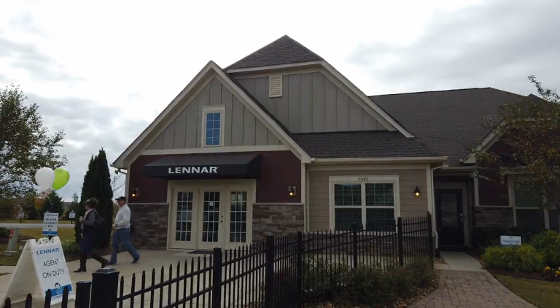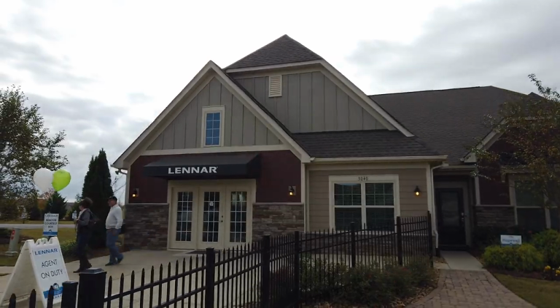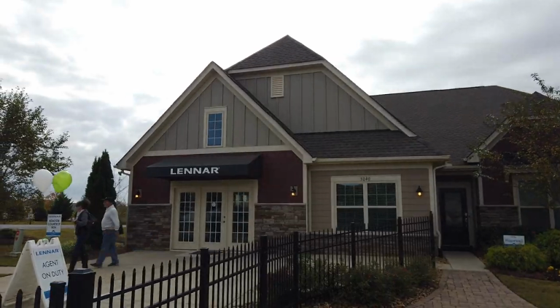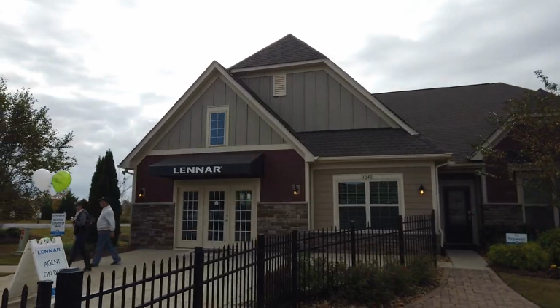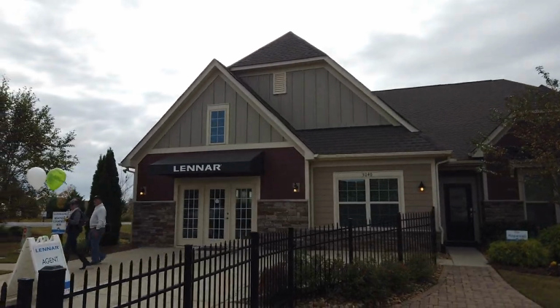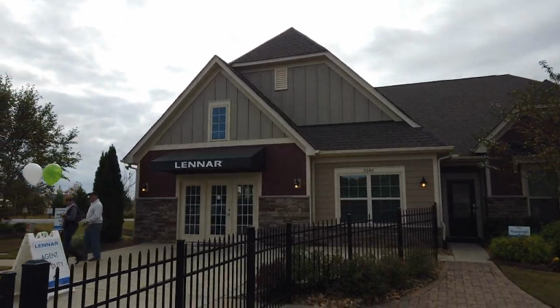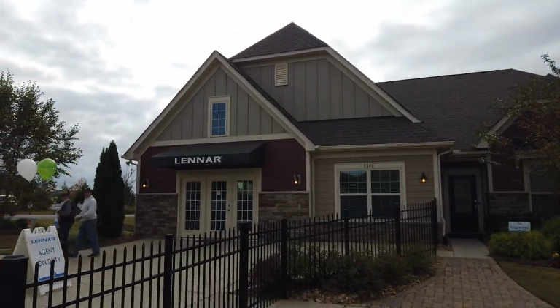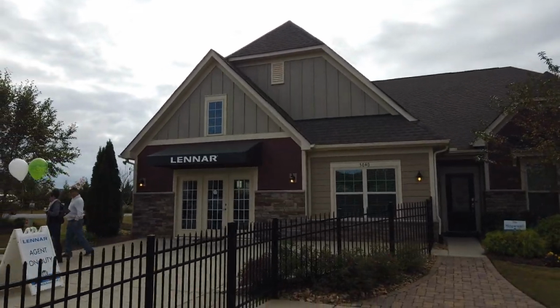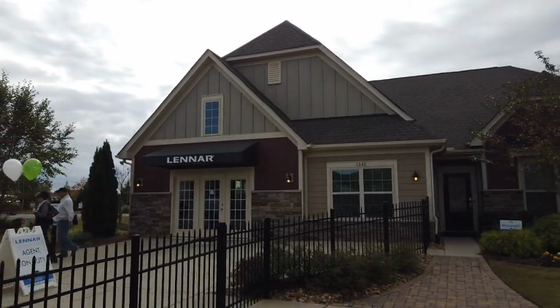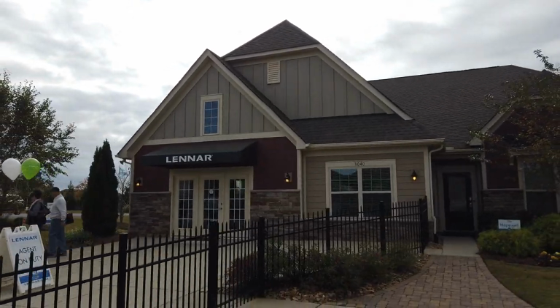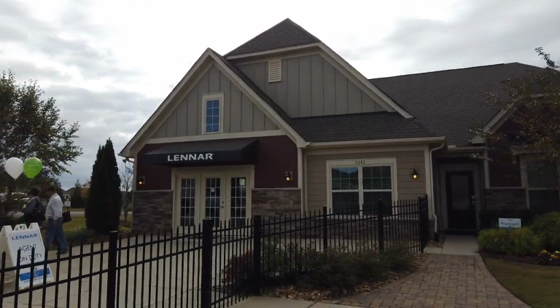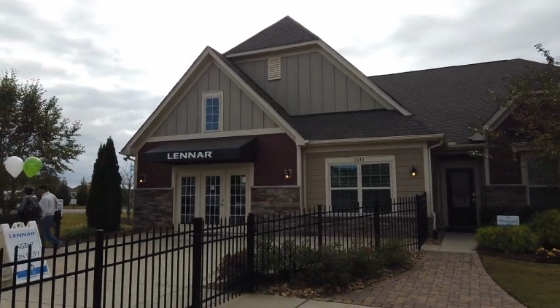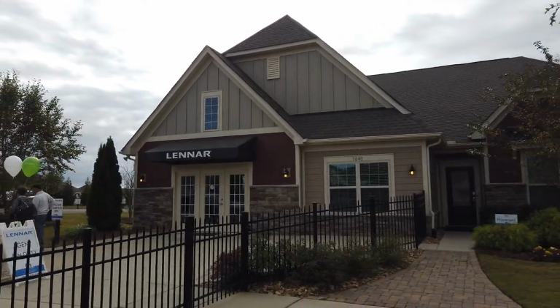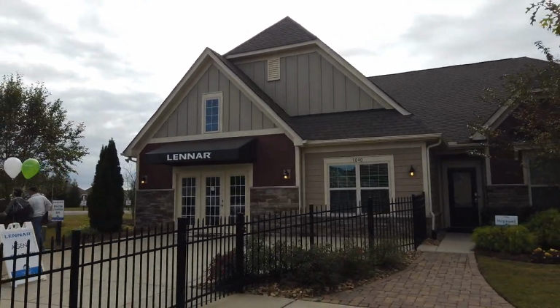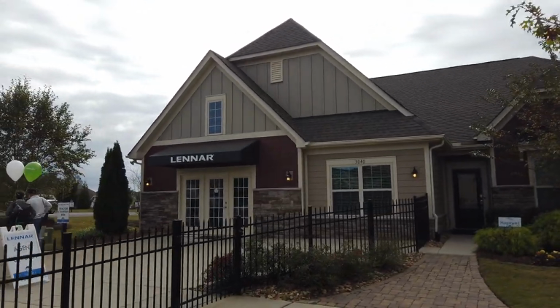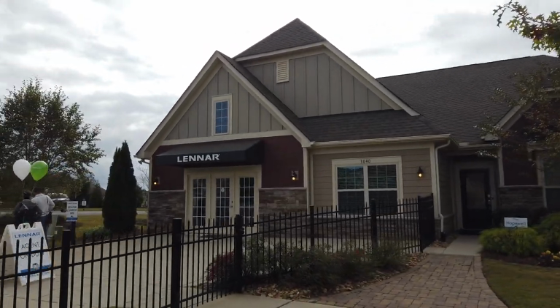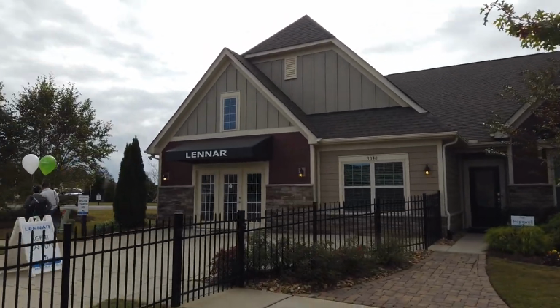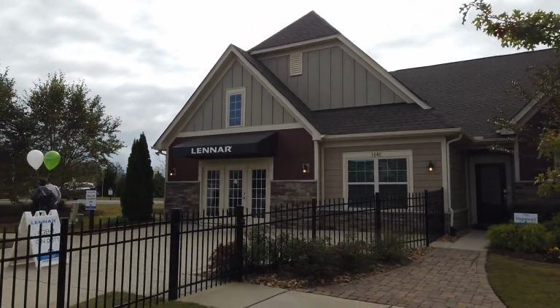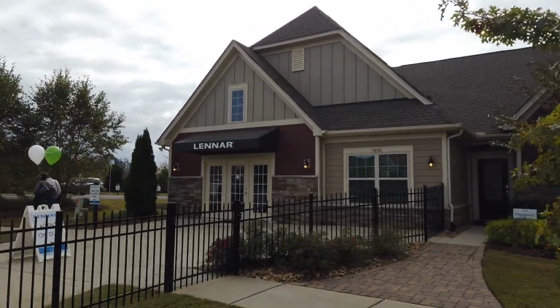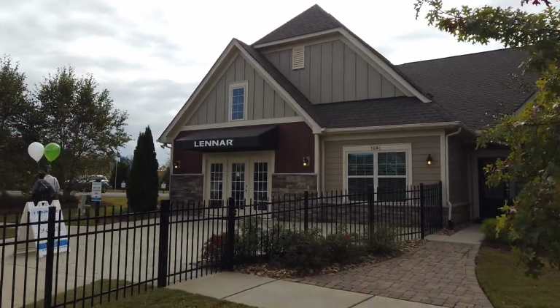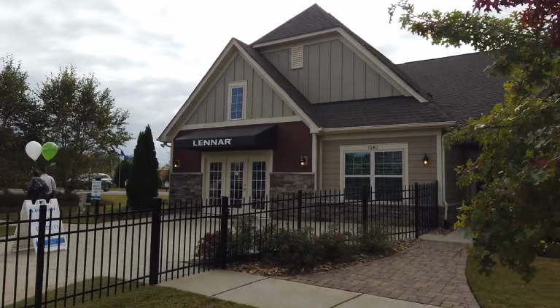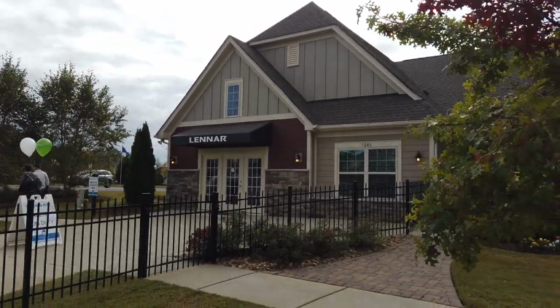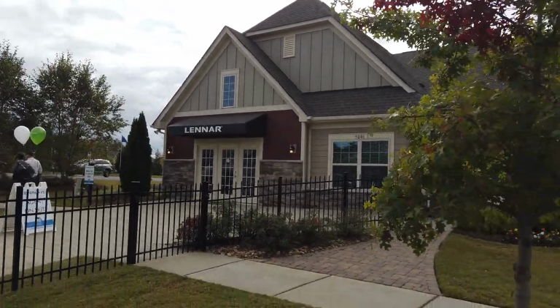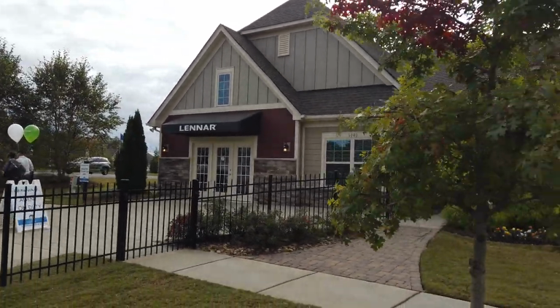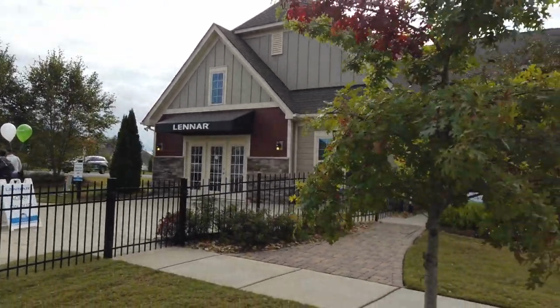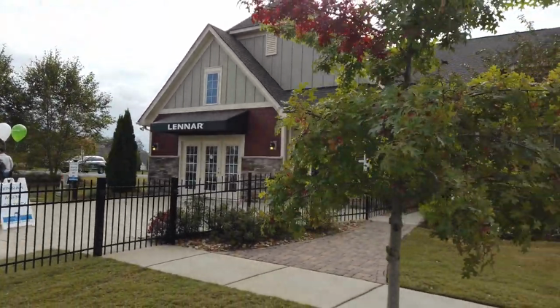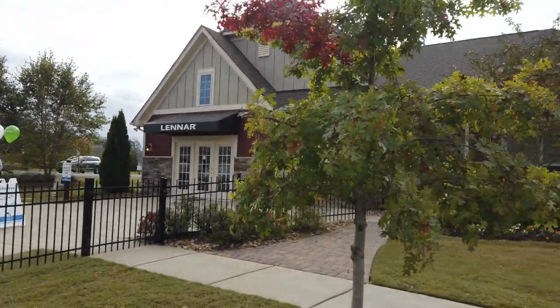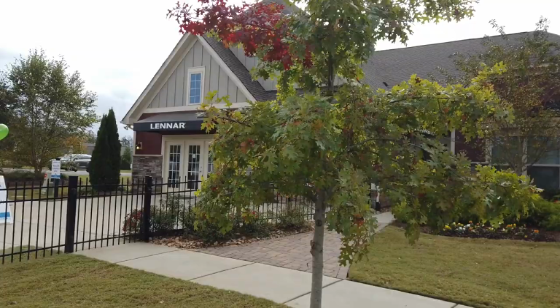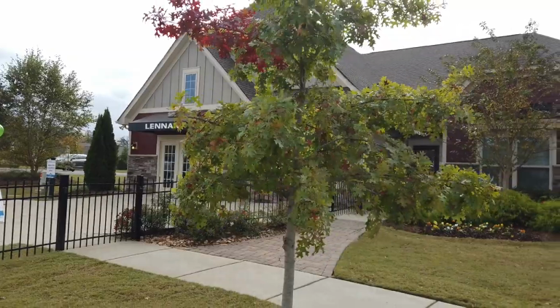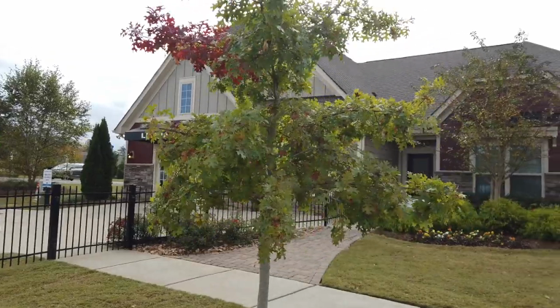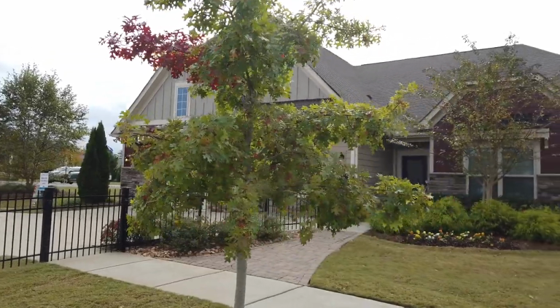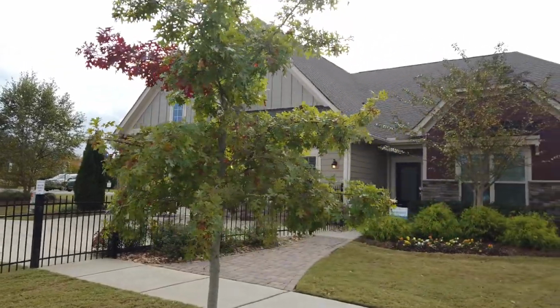Hey, it's Roger. I'm on location at Treetops by Lennar. There's that Hopewell model — that's the sales center.